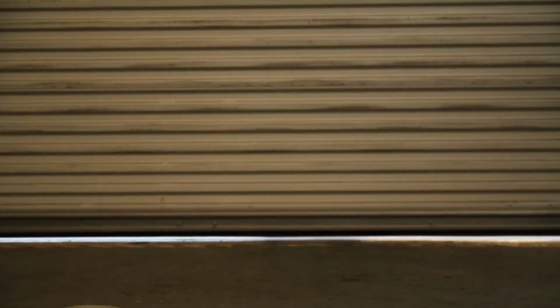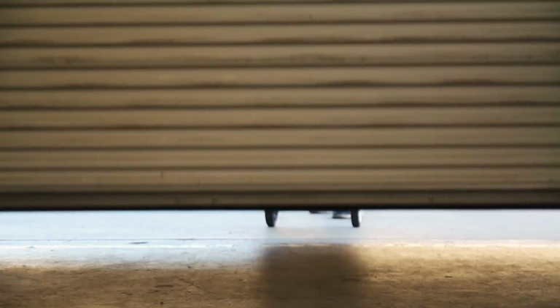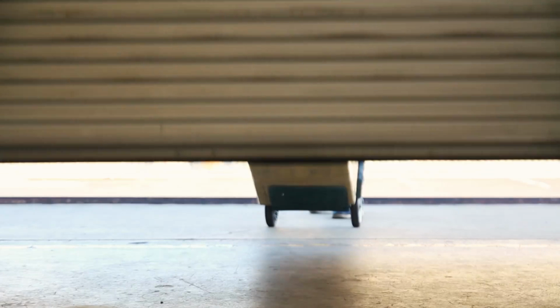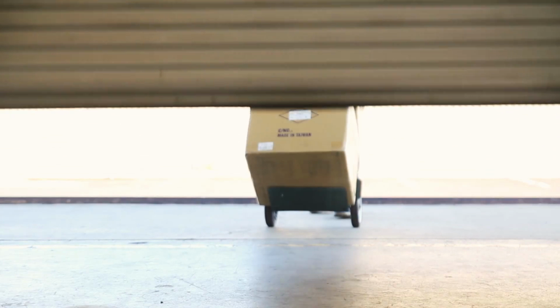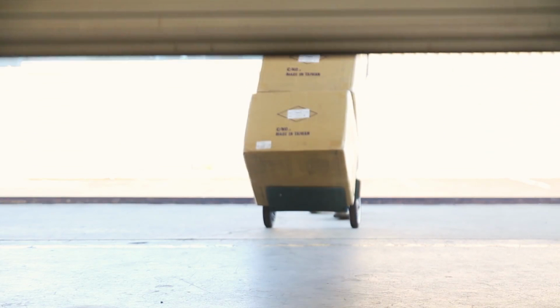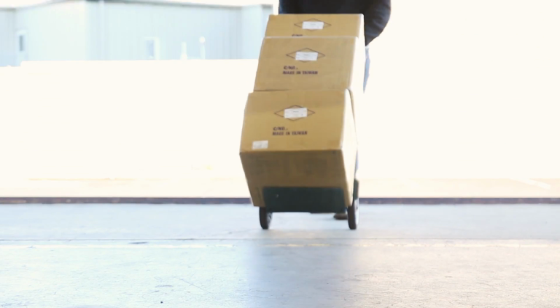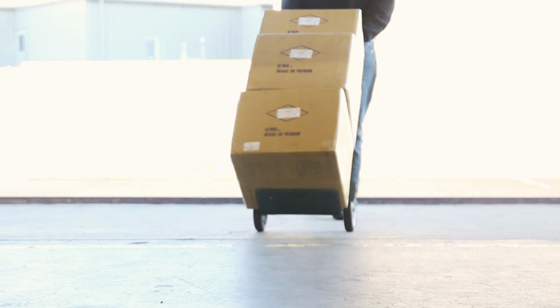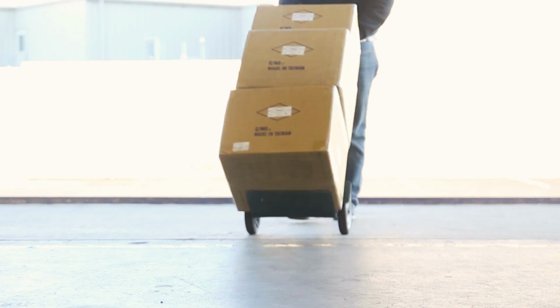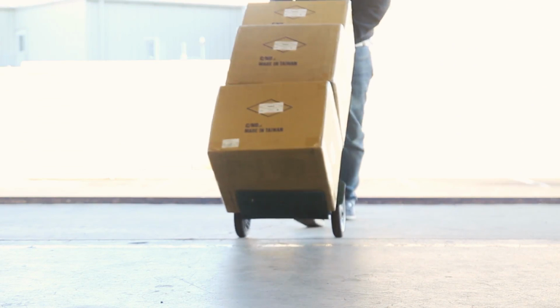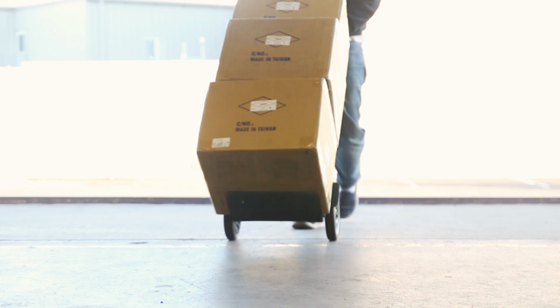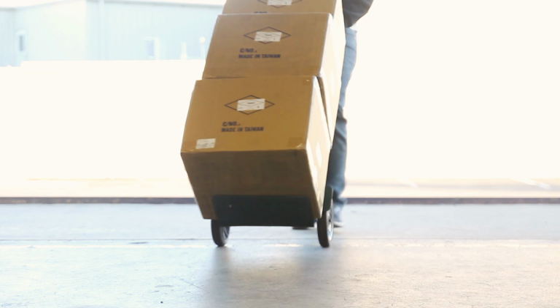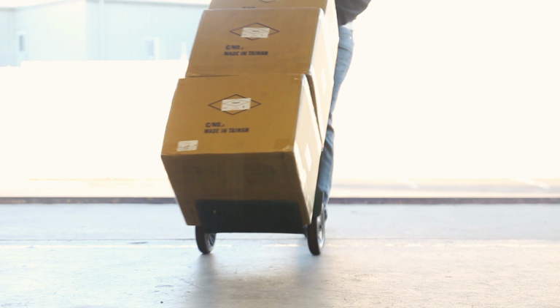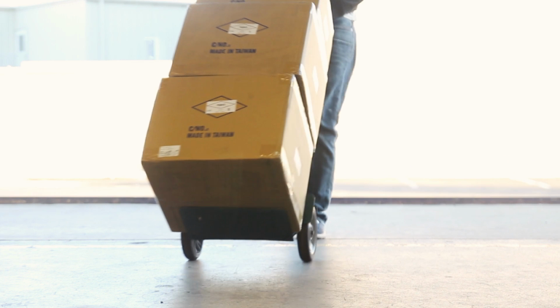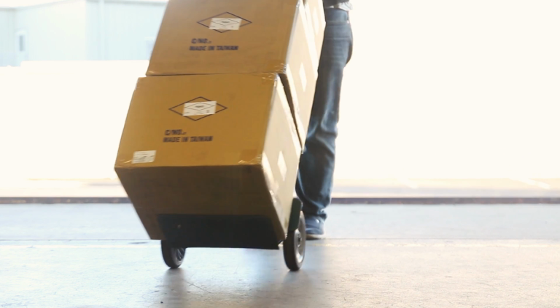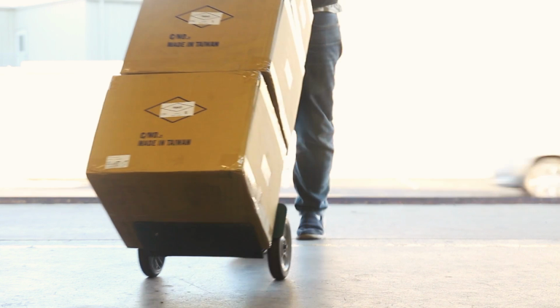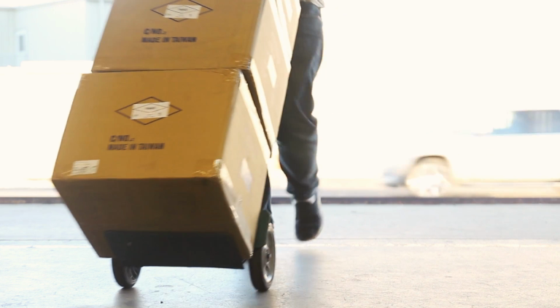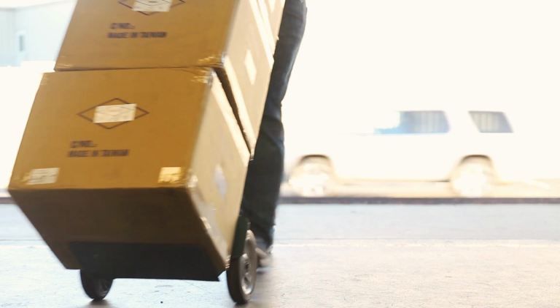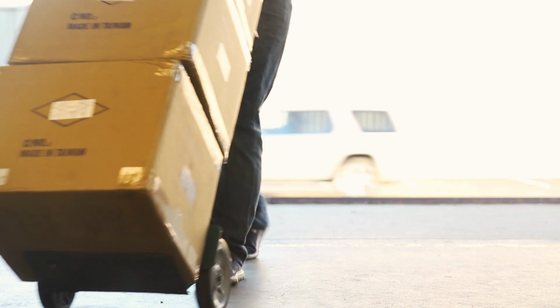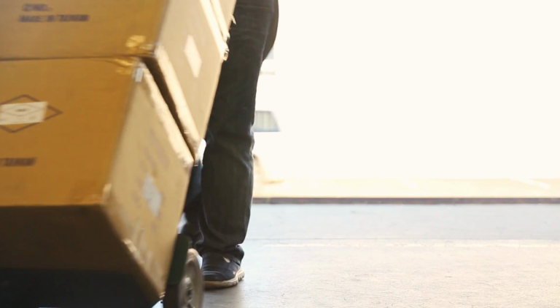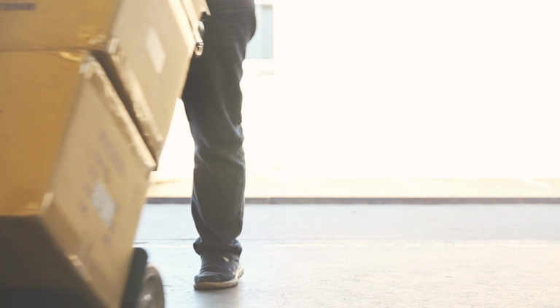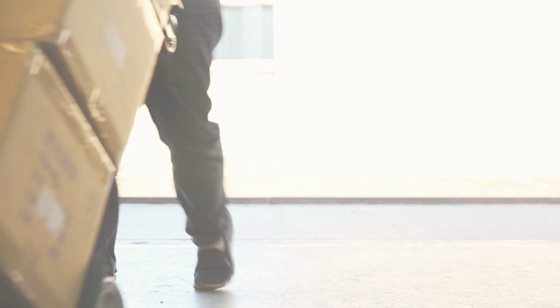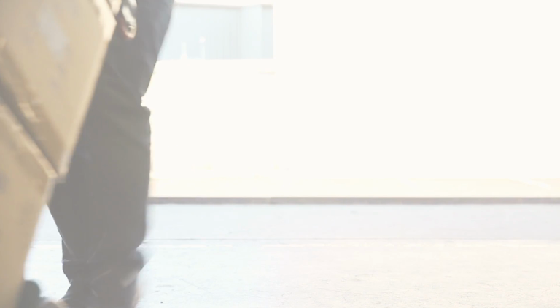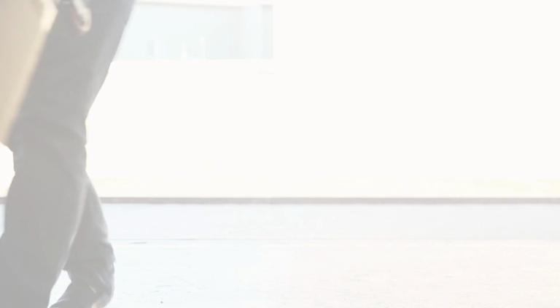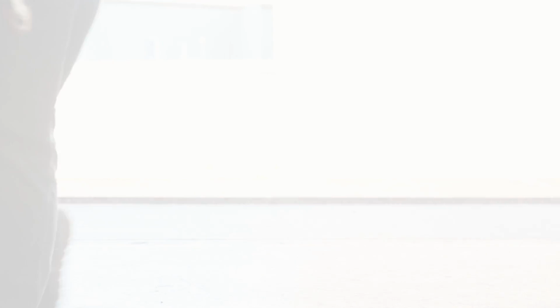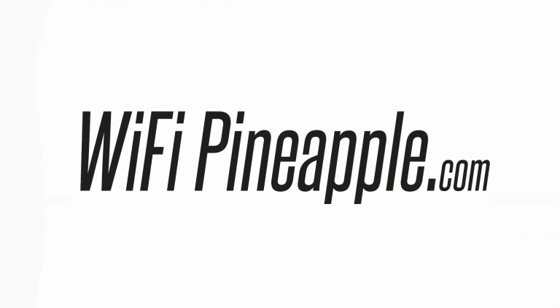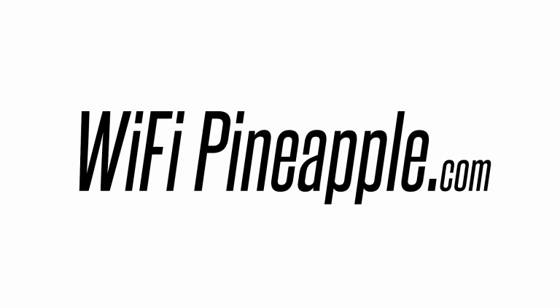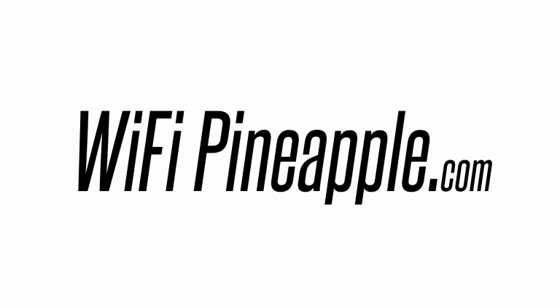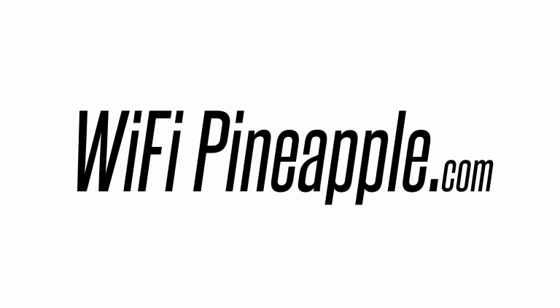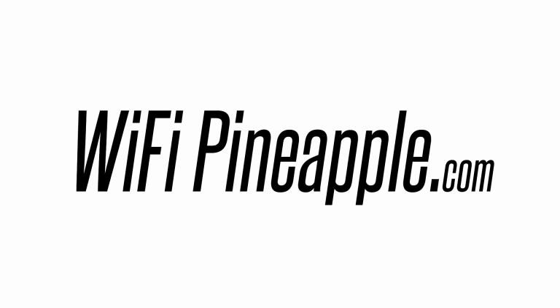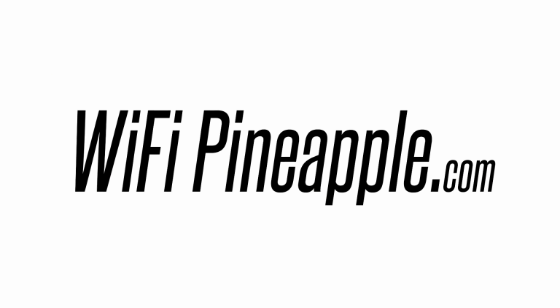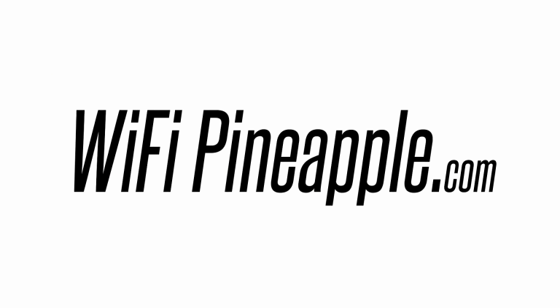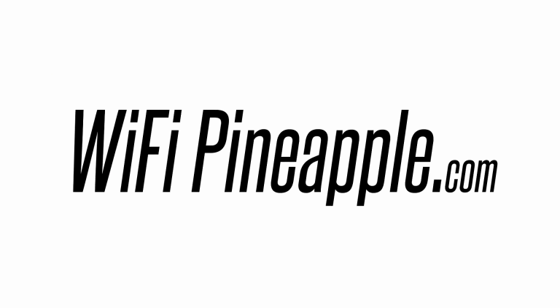They're on the way, and we can't wait to get them in our hands. Learn more about the new Wi-Fi Pineapple Nano at Wi-Fi Pineapple dot com.